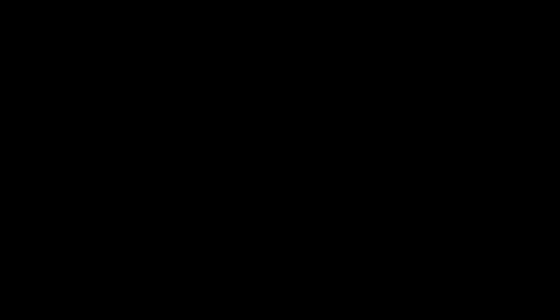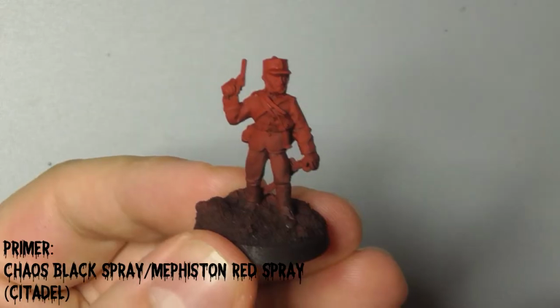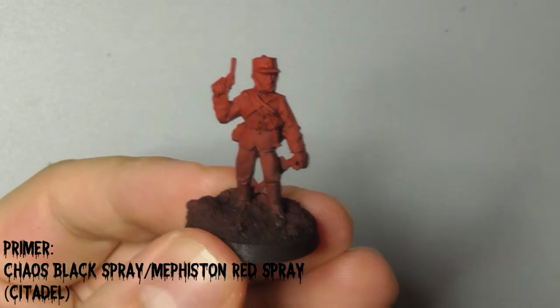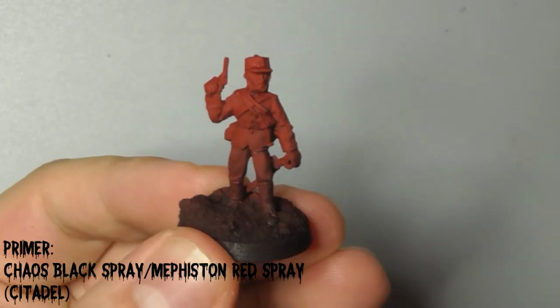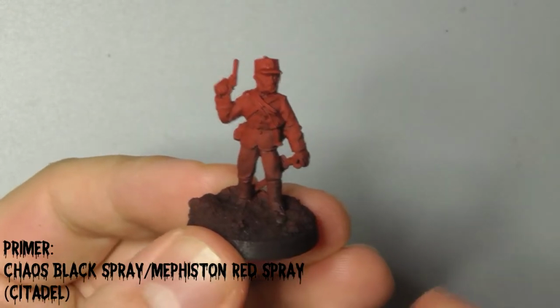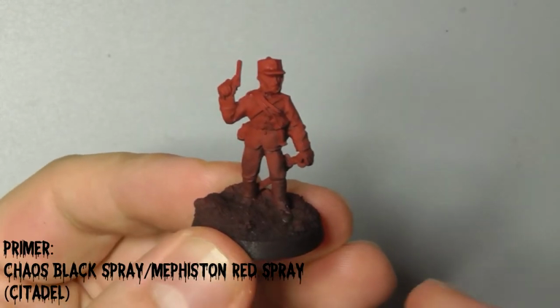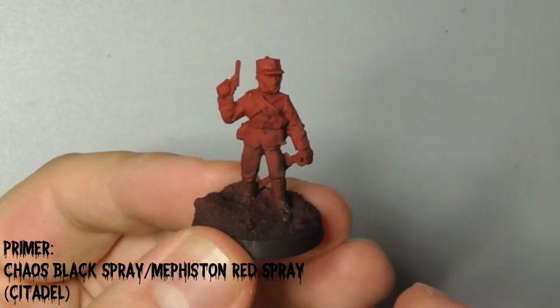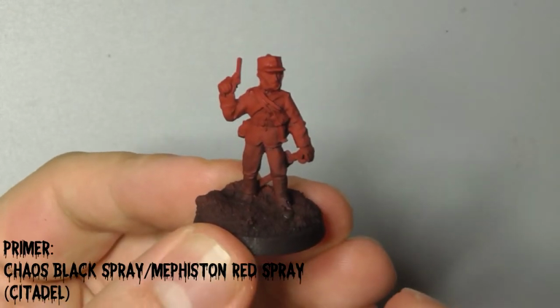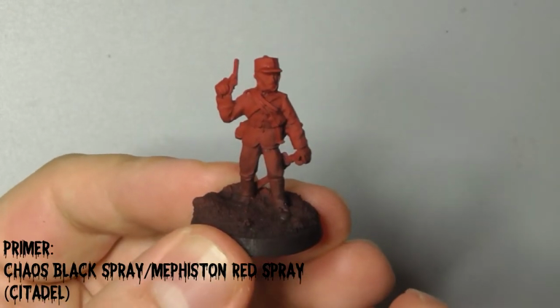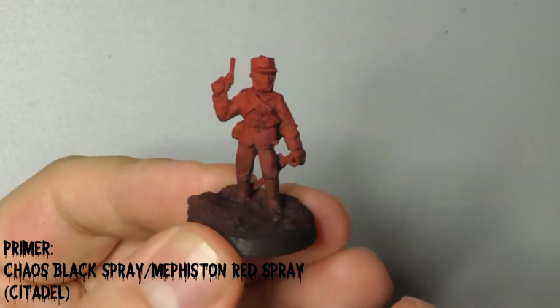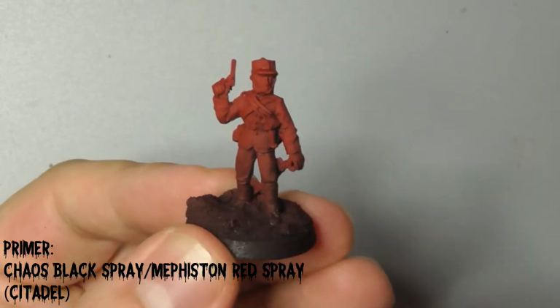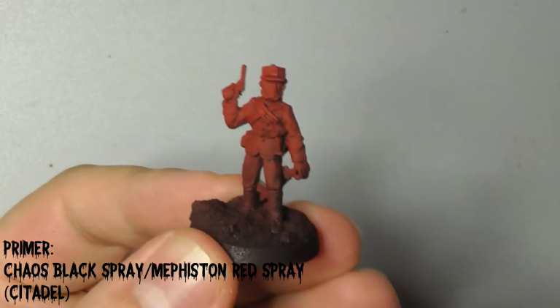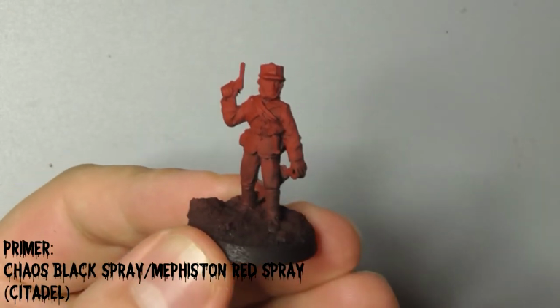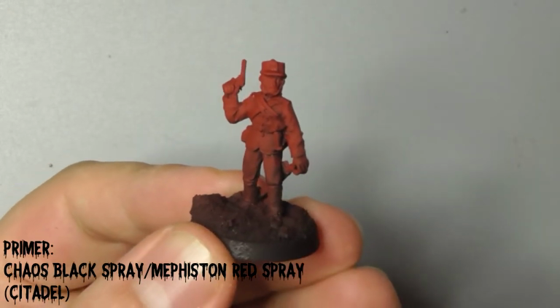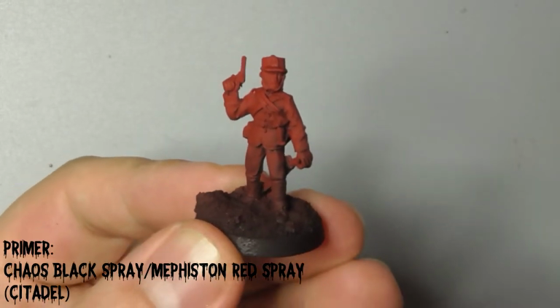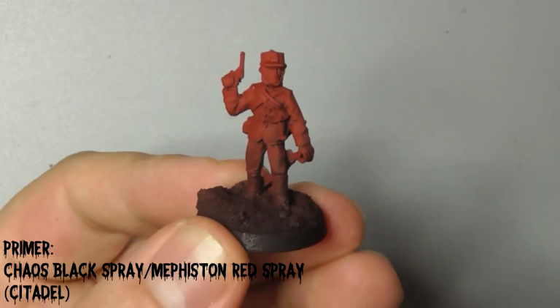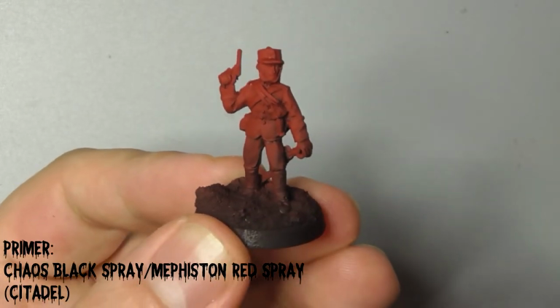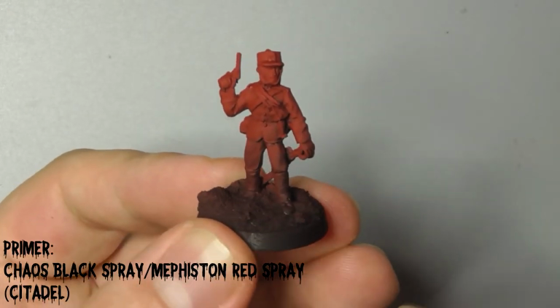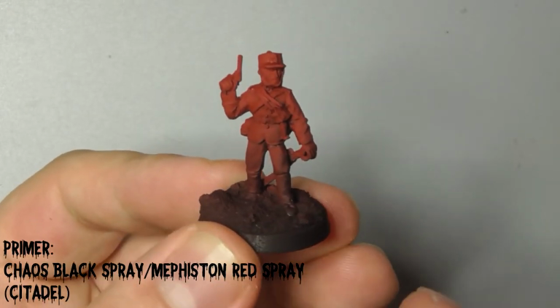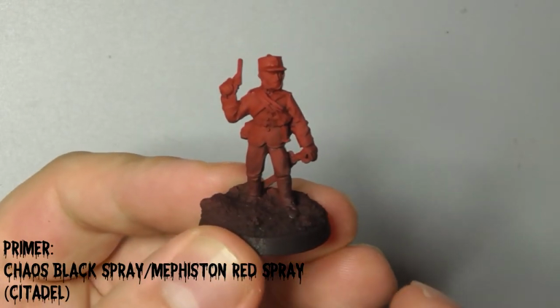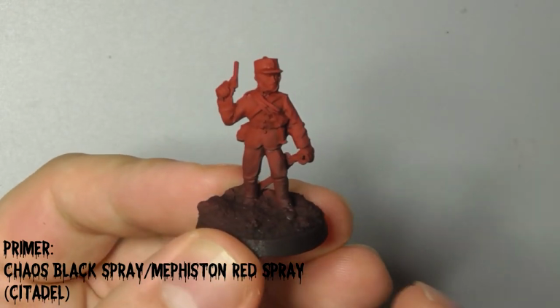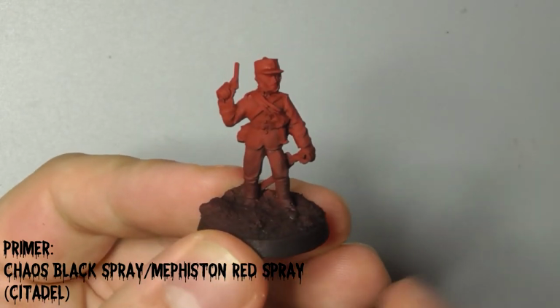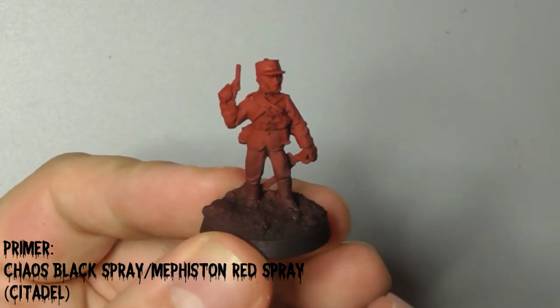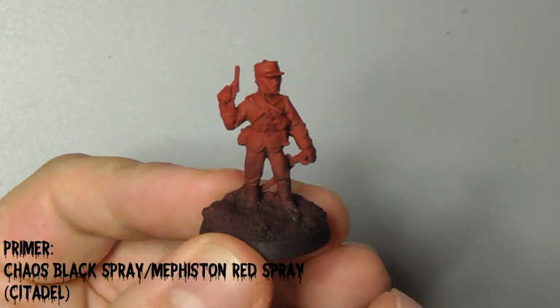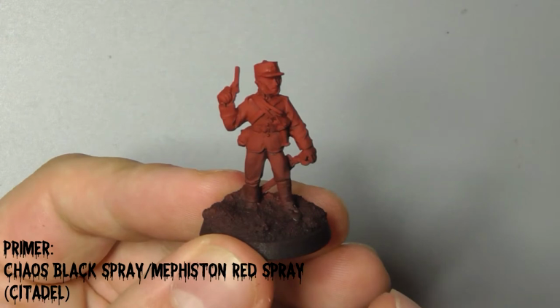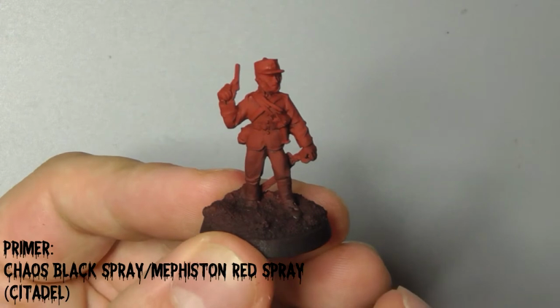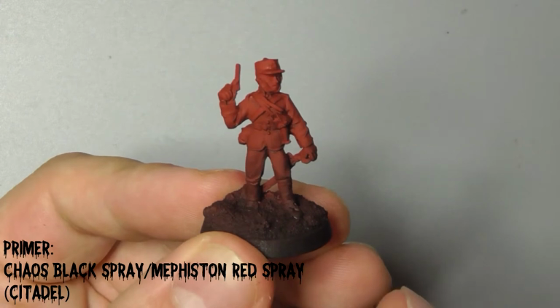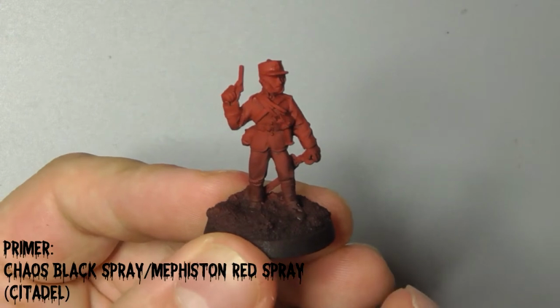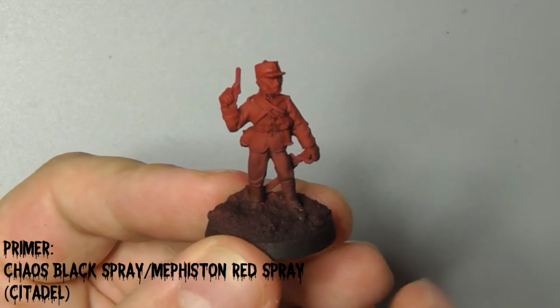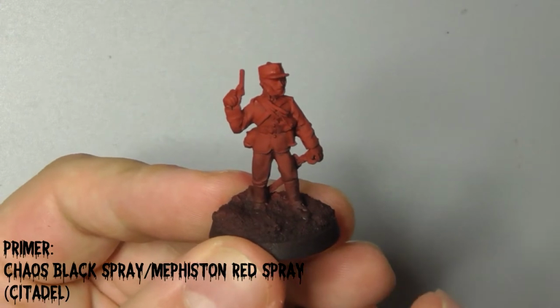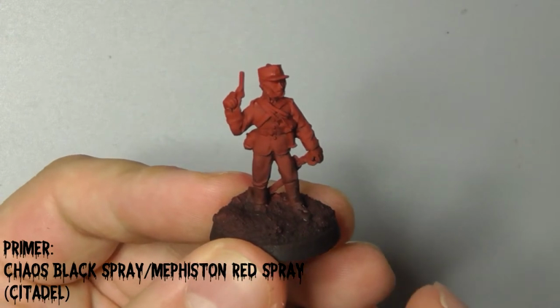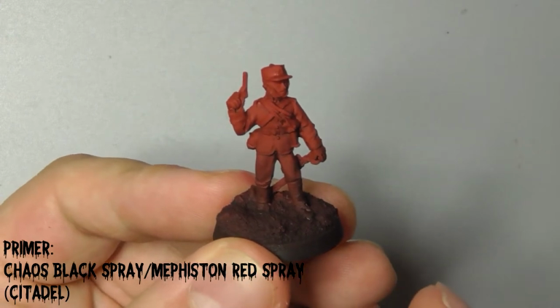I've given the whole model a coat of Chaos Black and then Mephiston Red, both from Citadel spray cans.